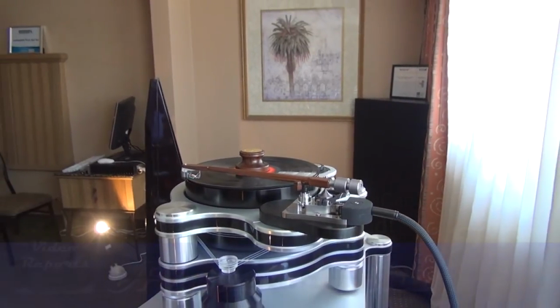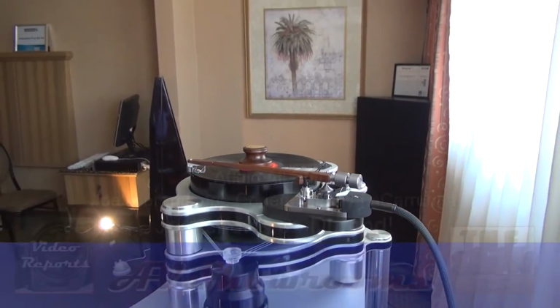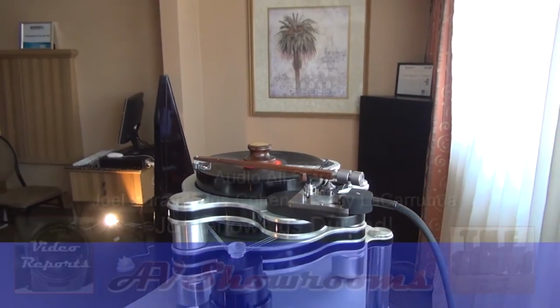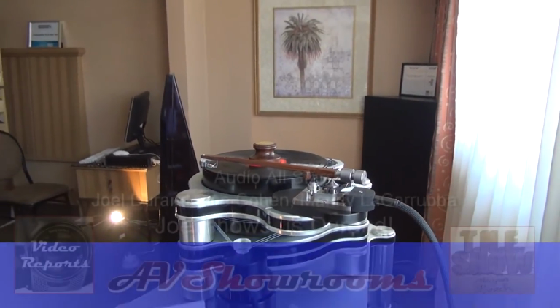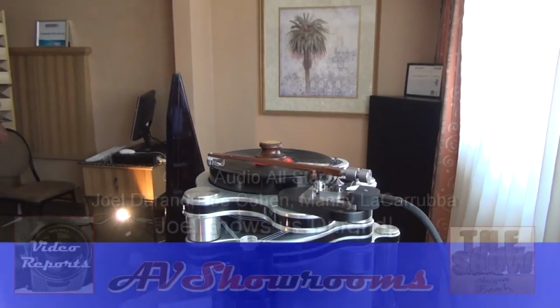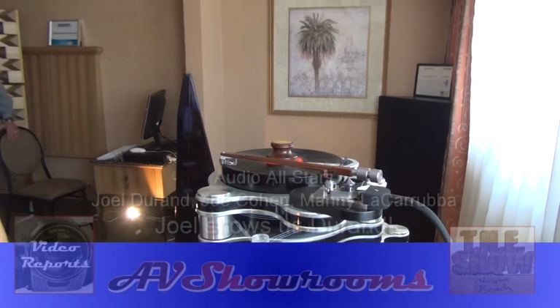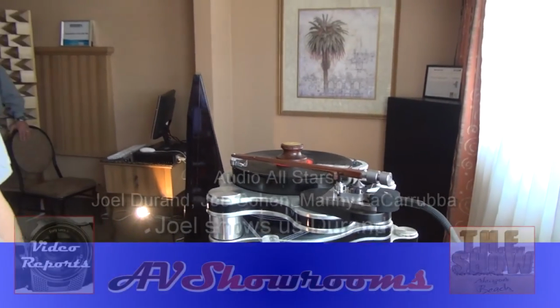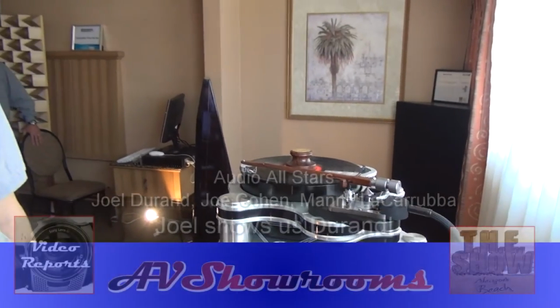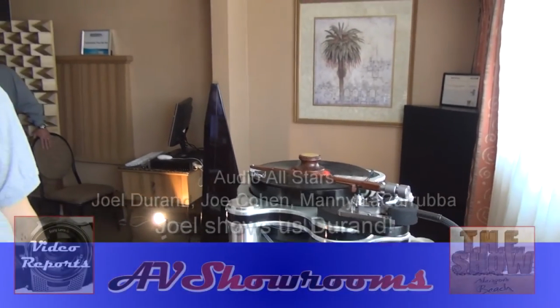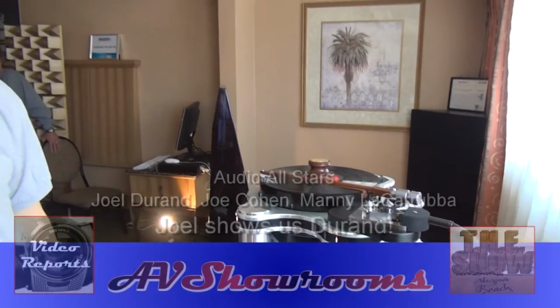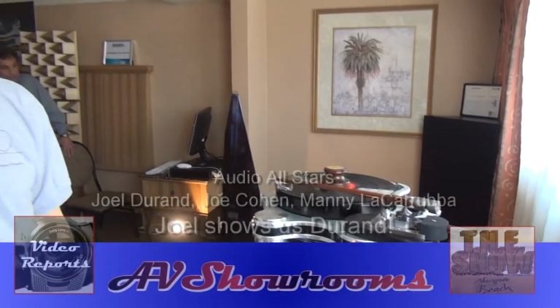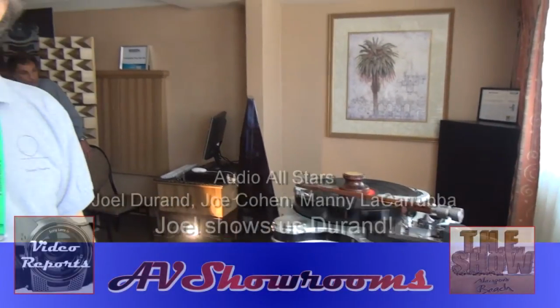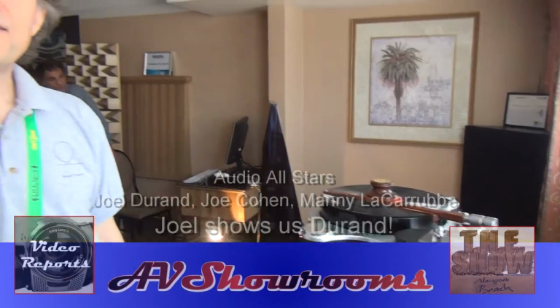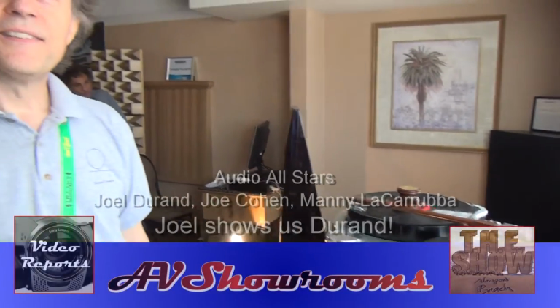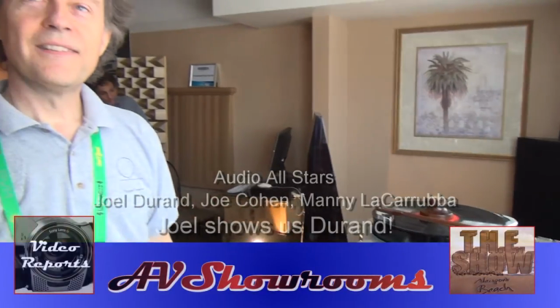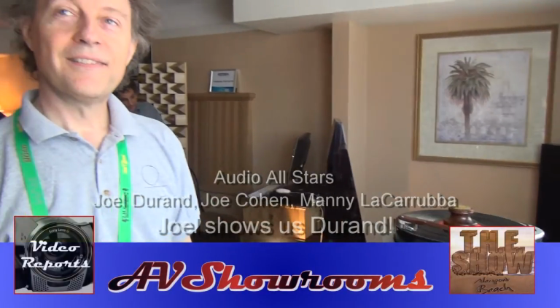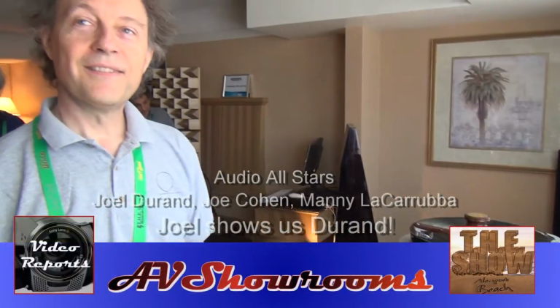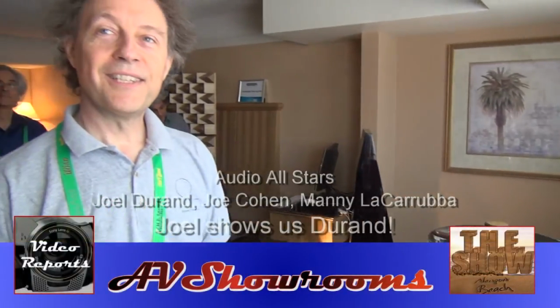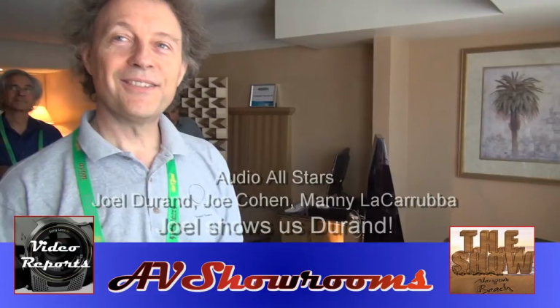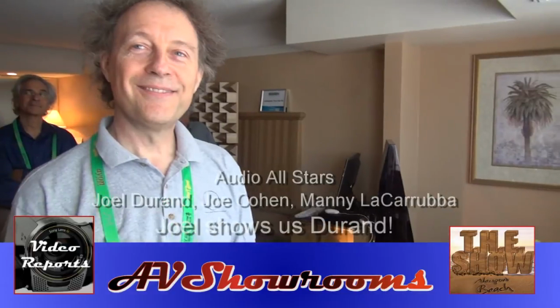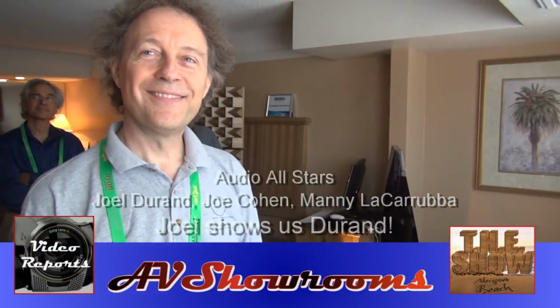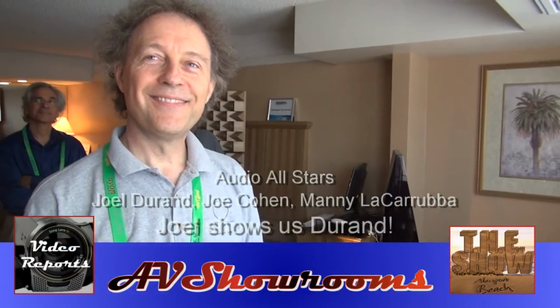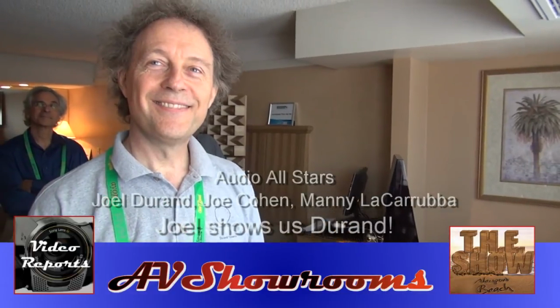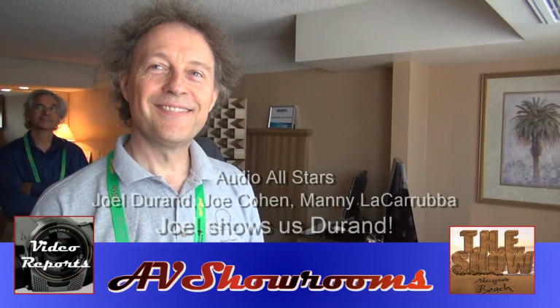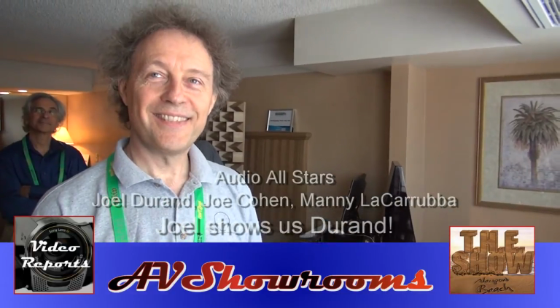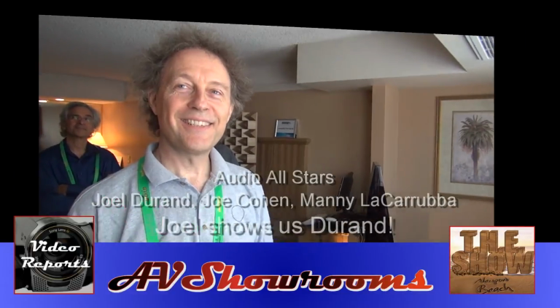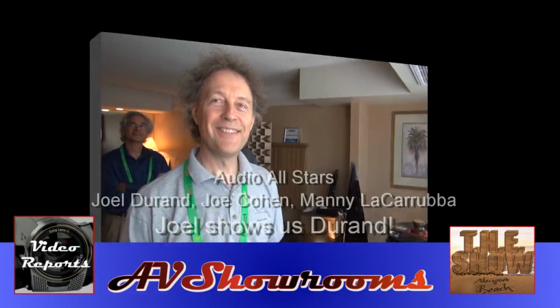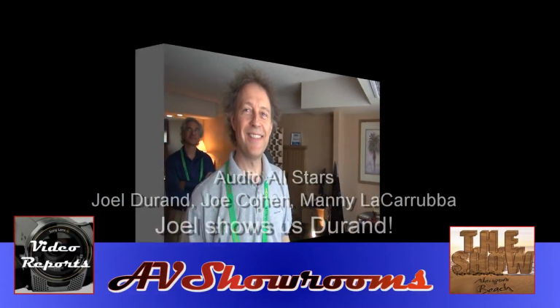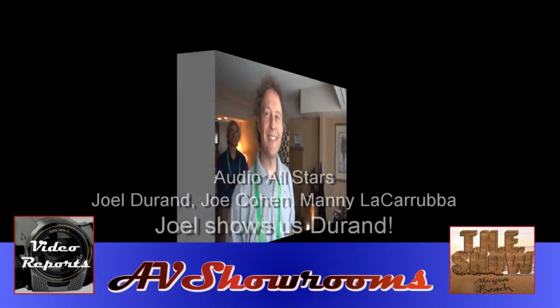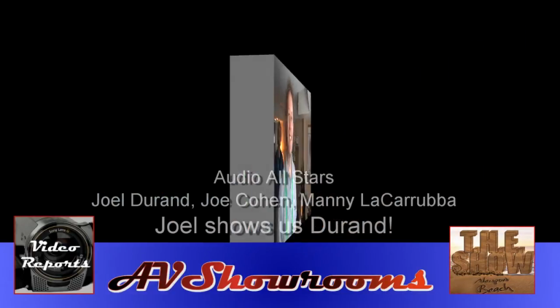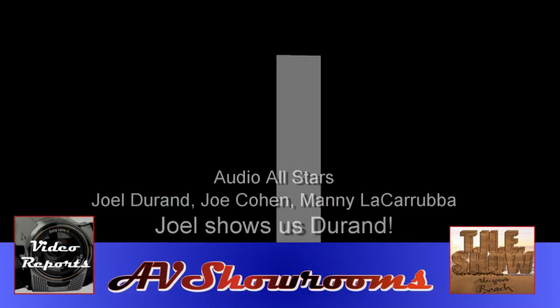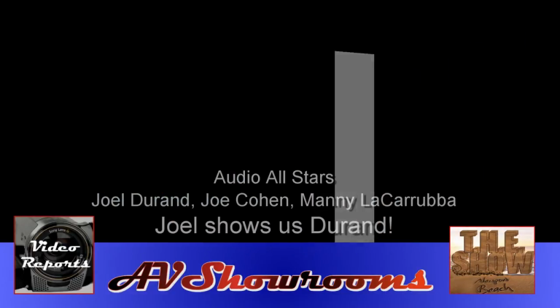Congrats on great products, and congrats on that new tonearm weight too. Thank you — people really like it. Thank you.